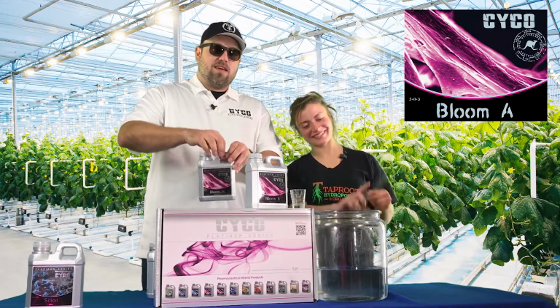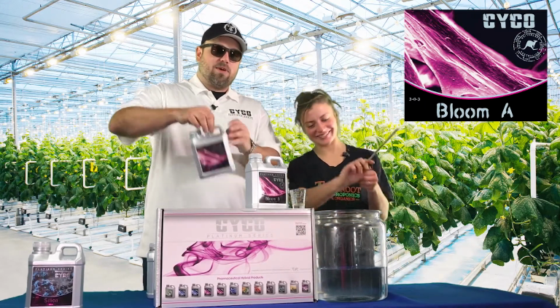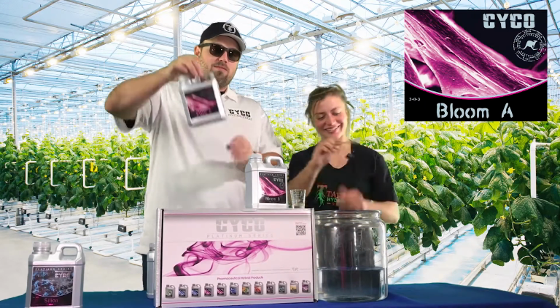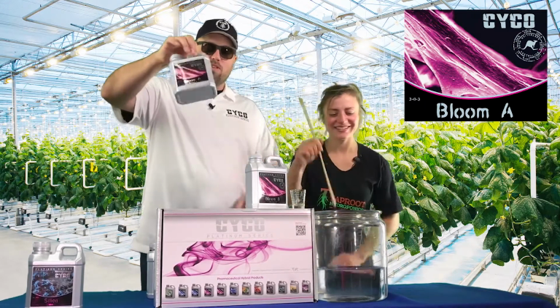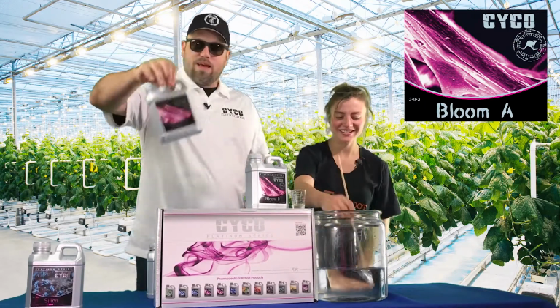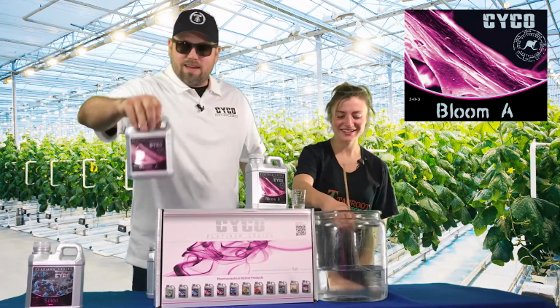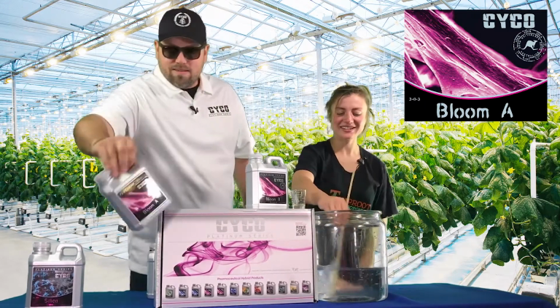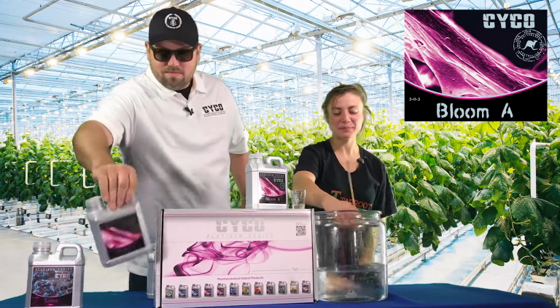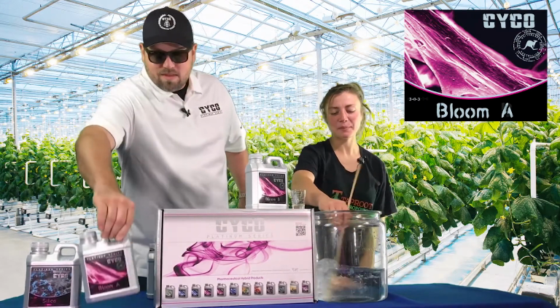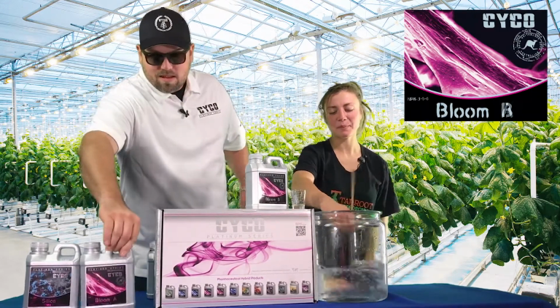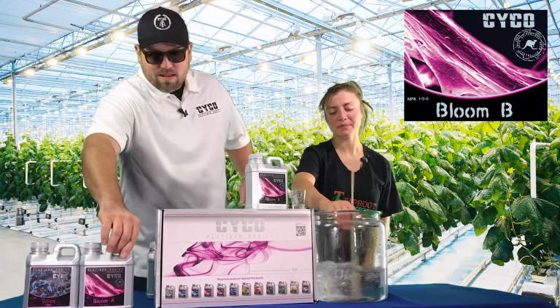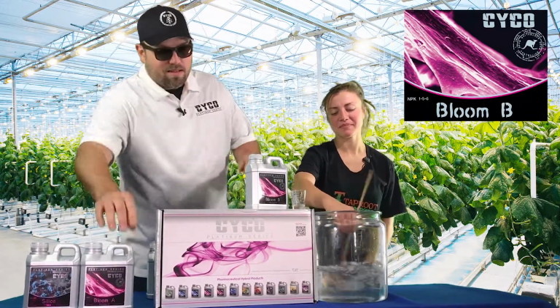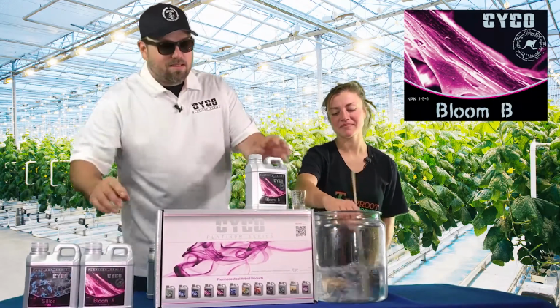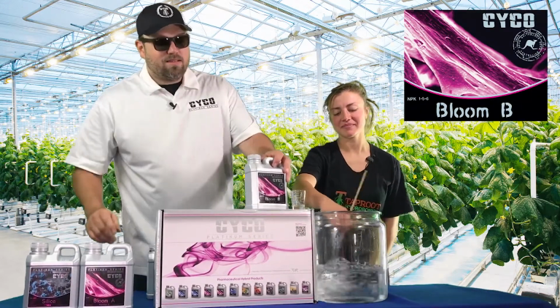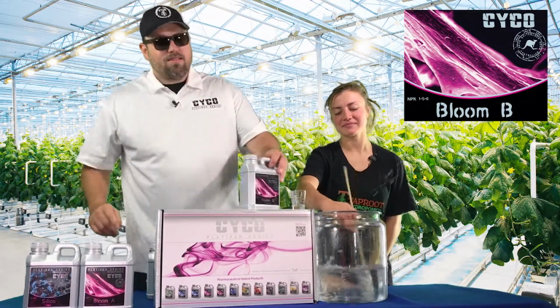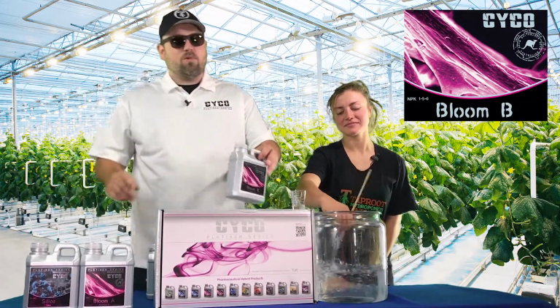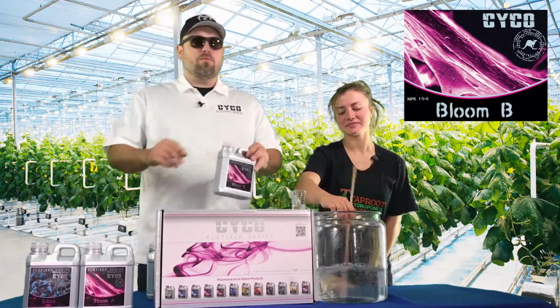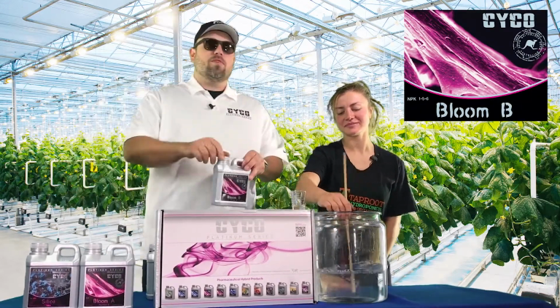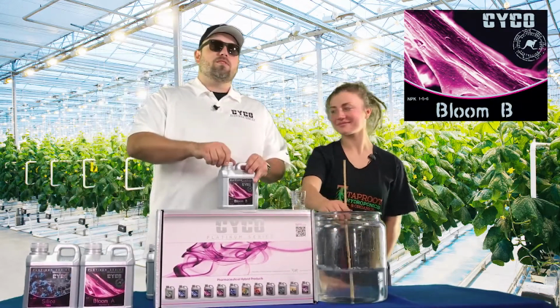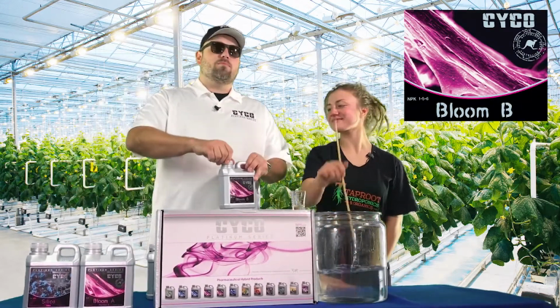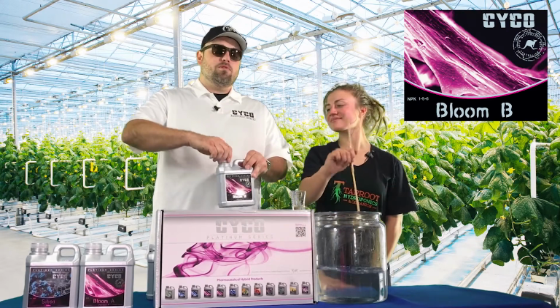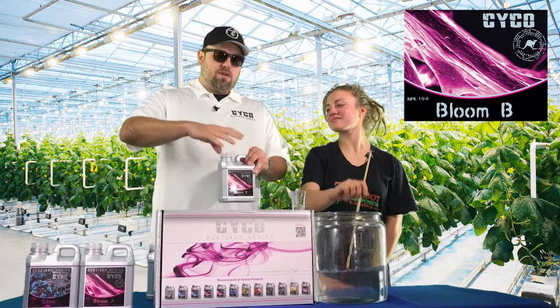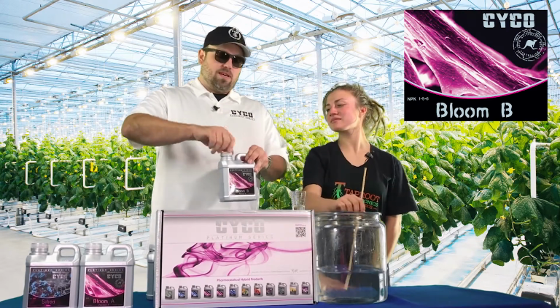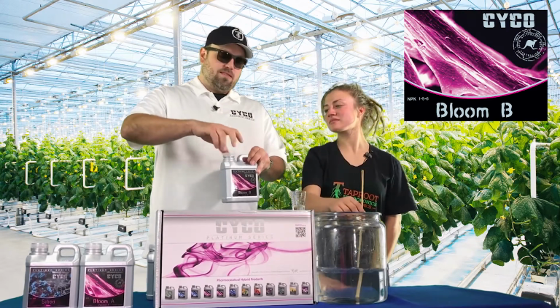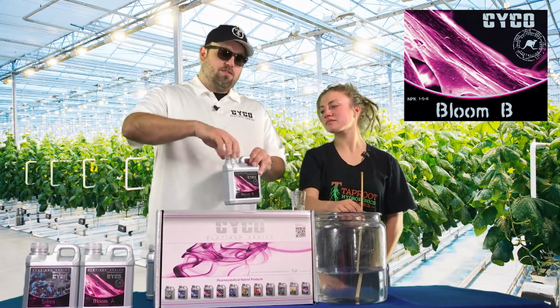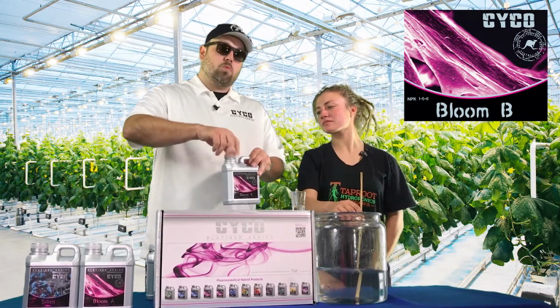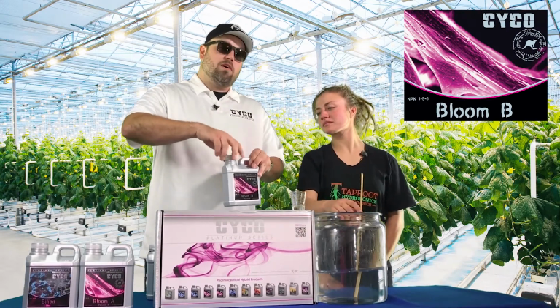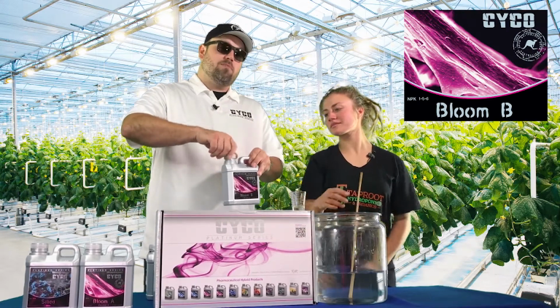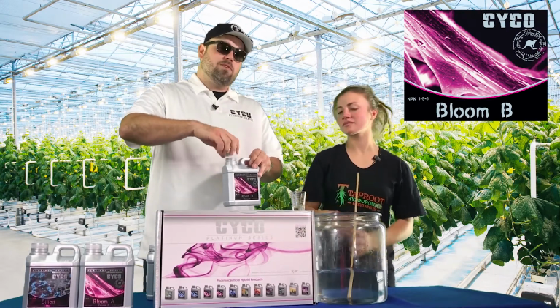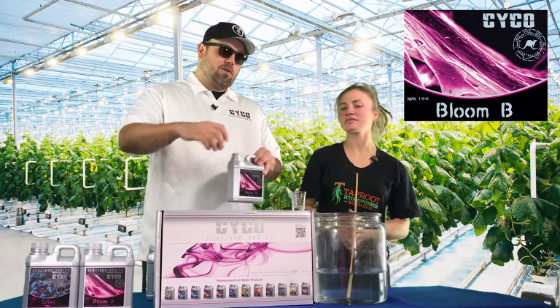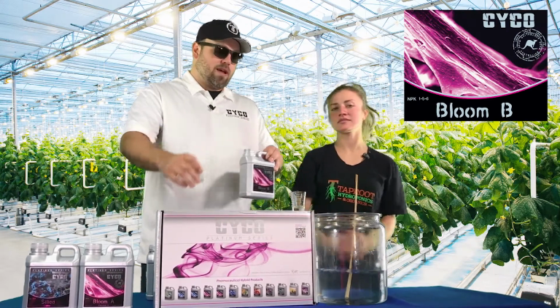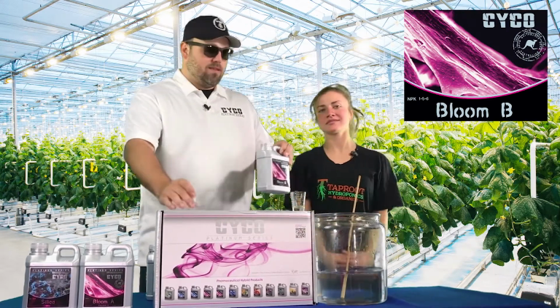Now that we've got our Bloom A in, we're going to move on to the Bloom B — 12 mils per gallon.